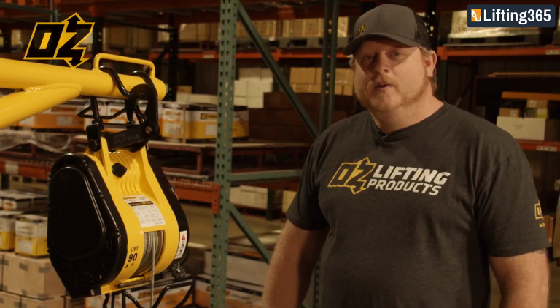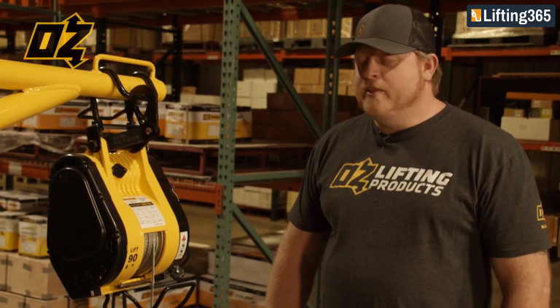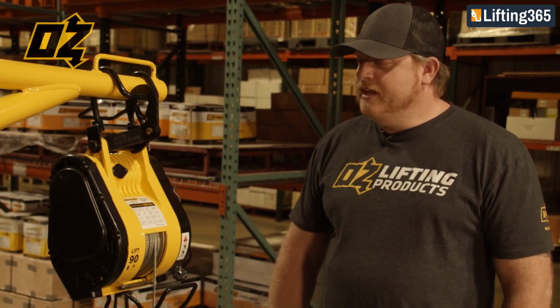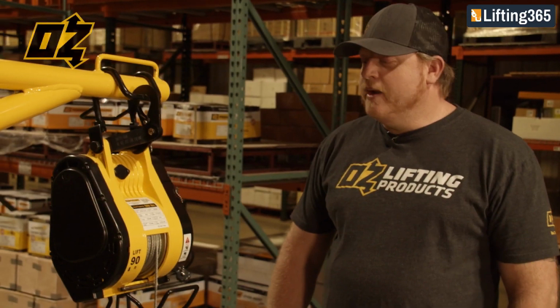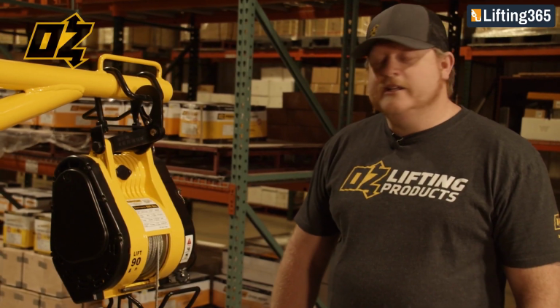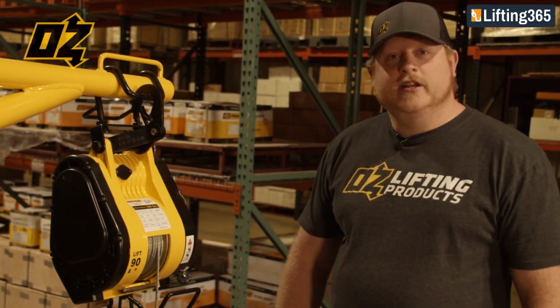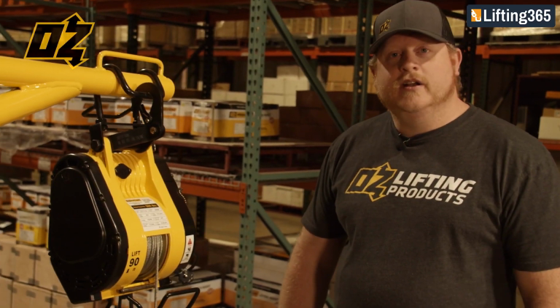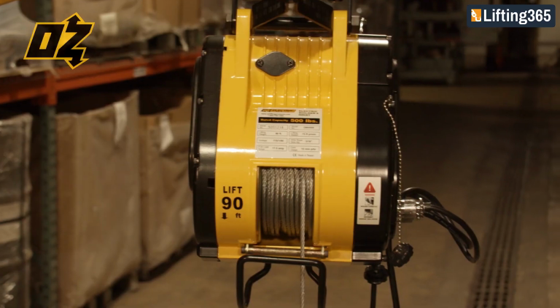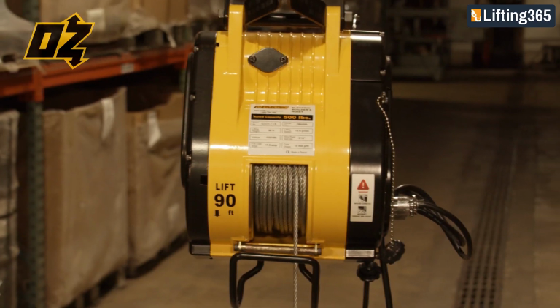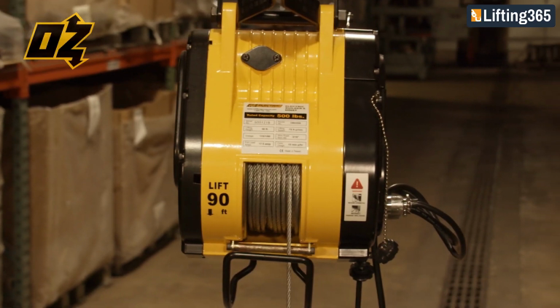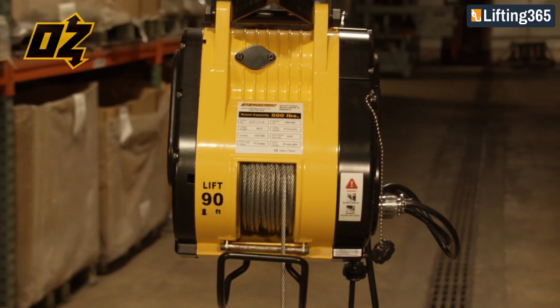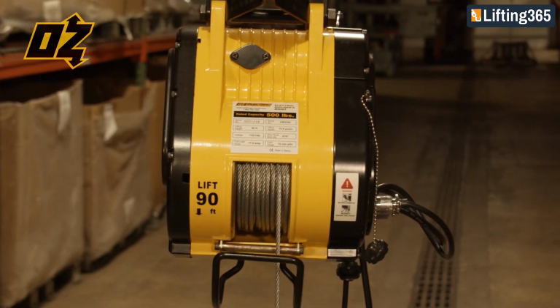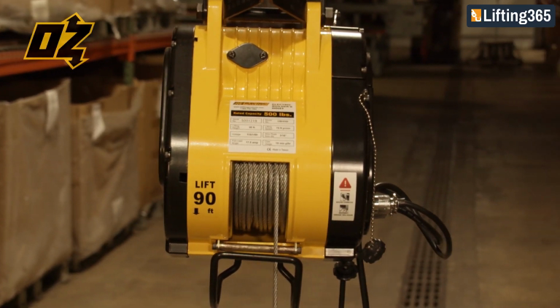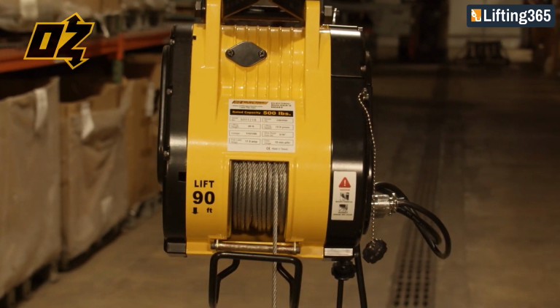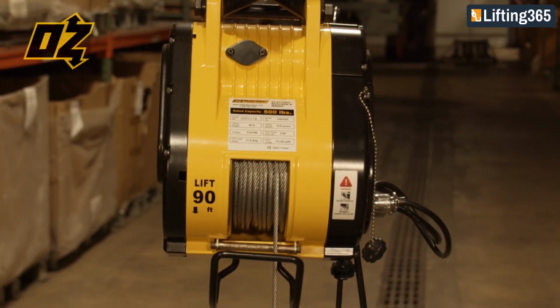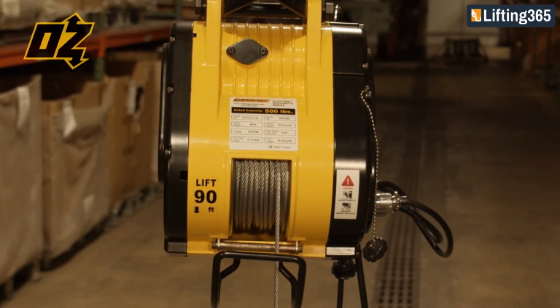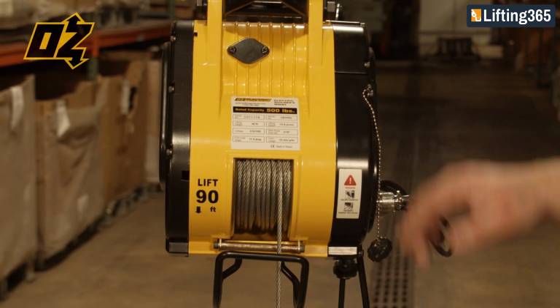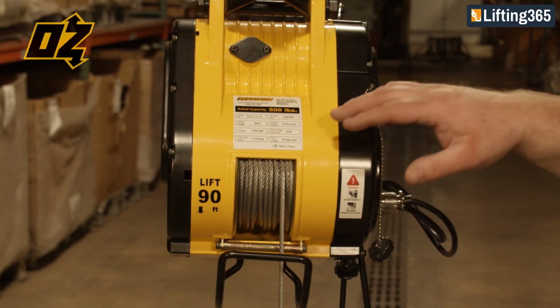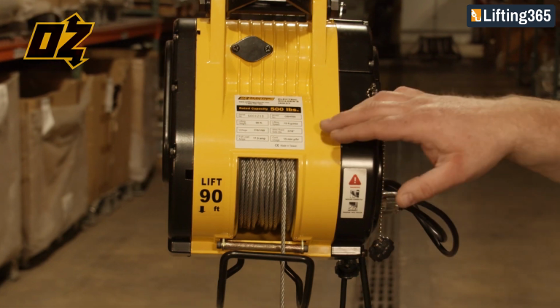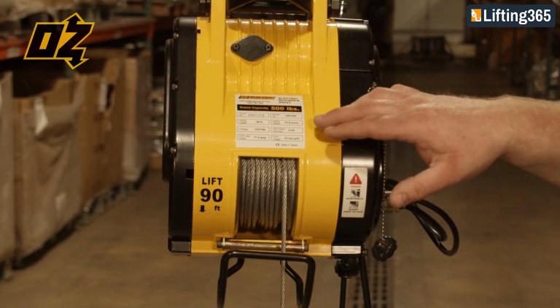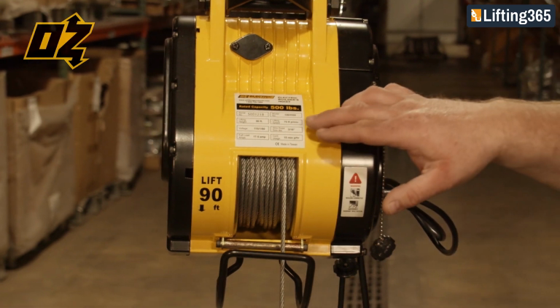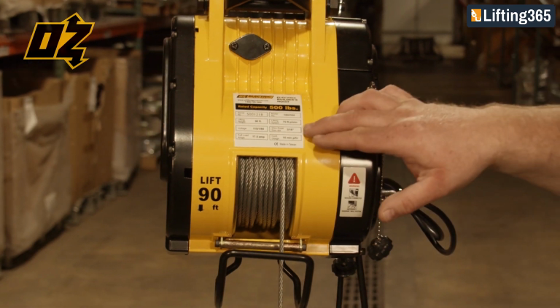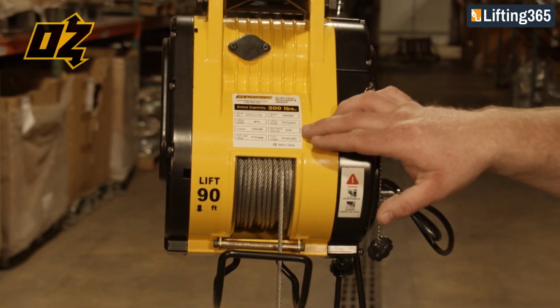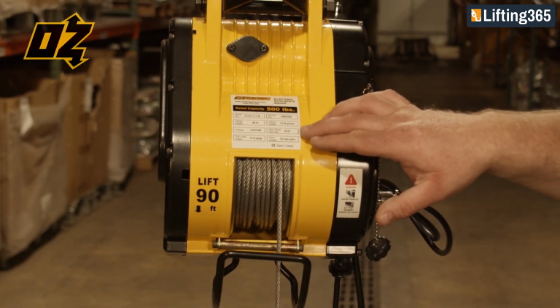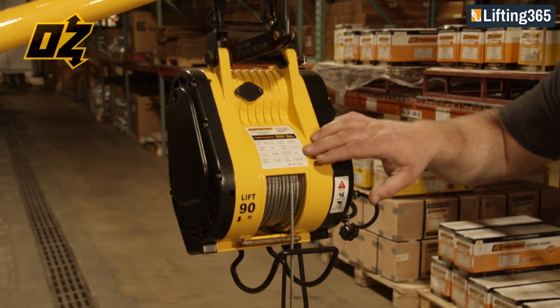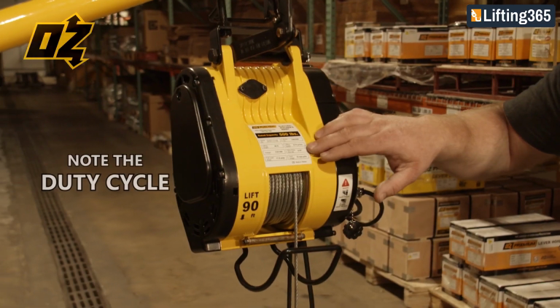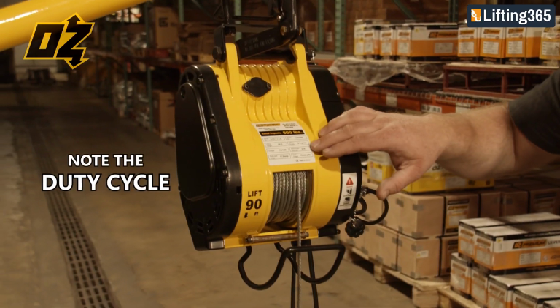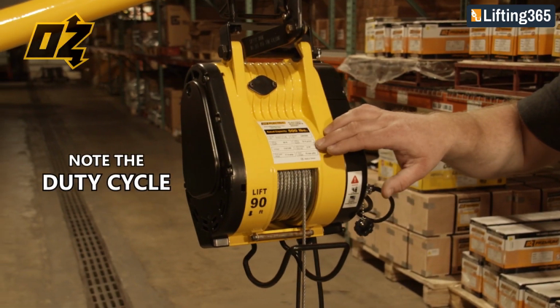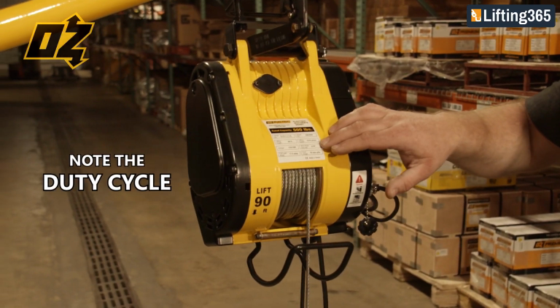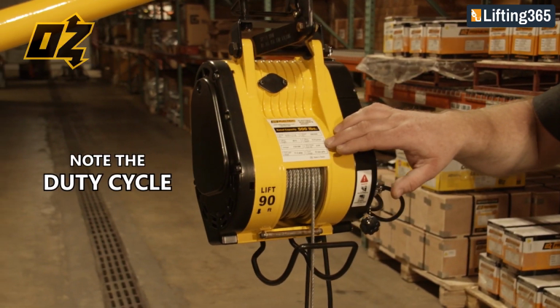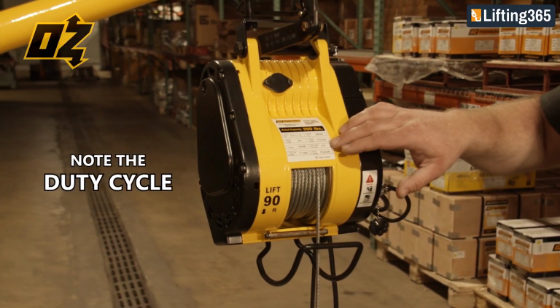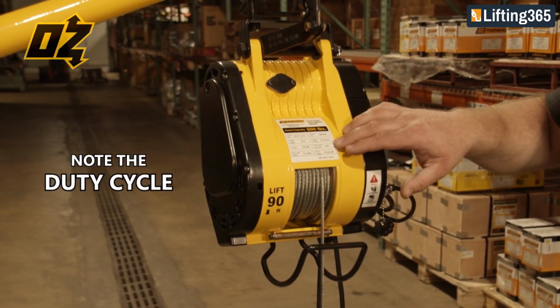One thing you want to consider with all electric hoists is there is a duty cycle, which is printed on the ID tag.